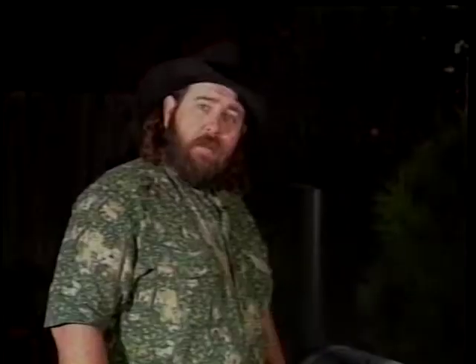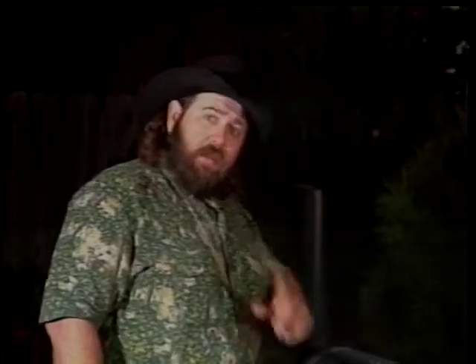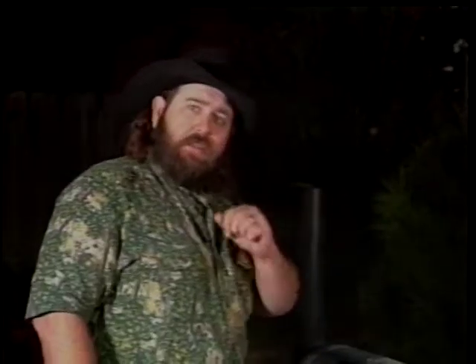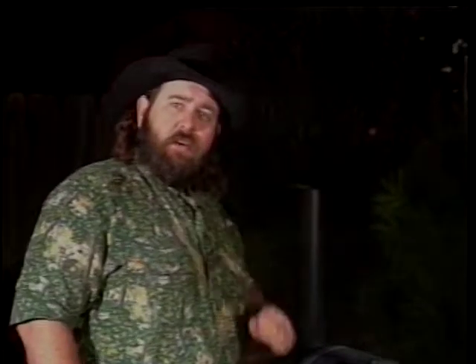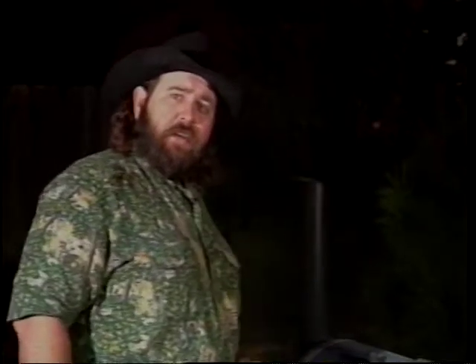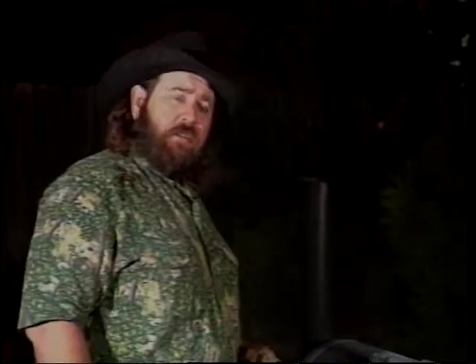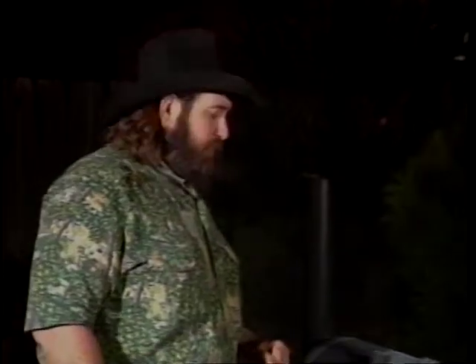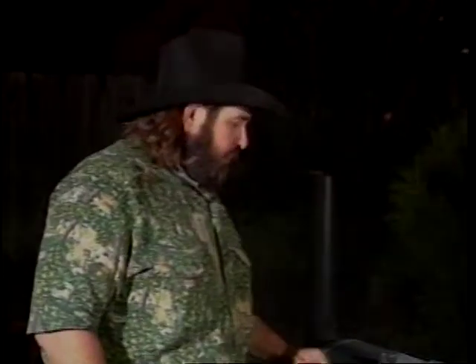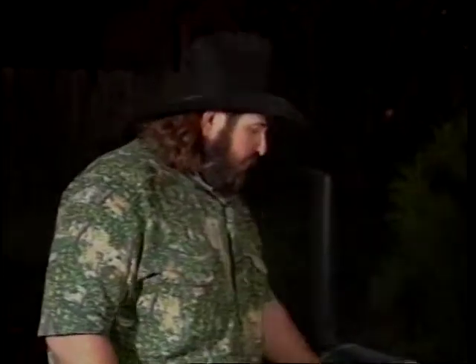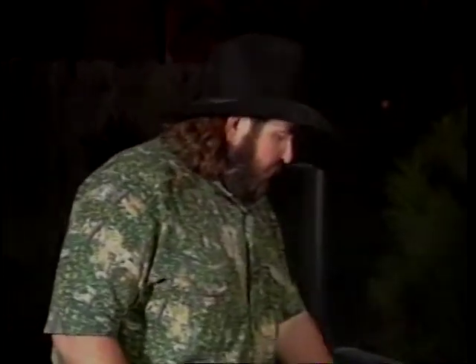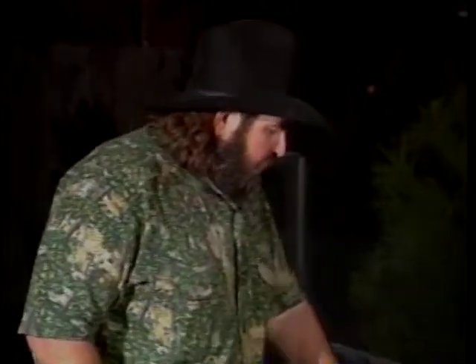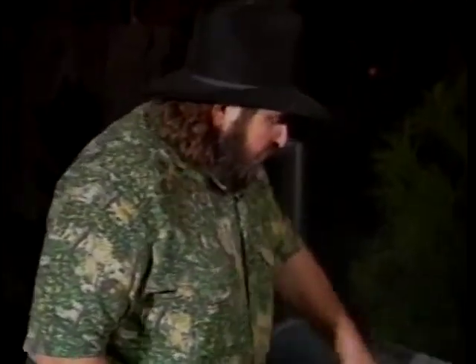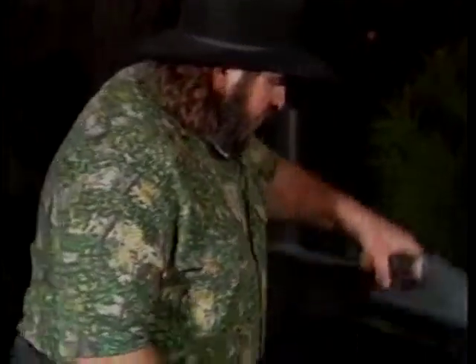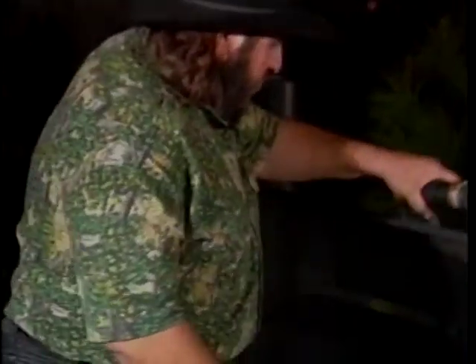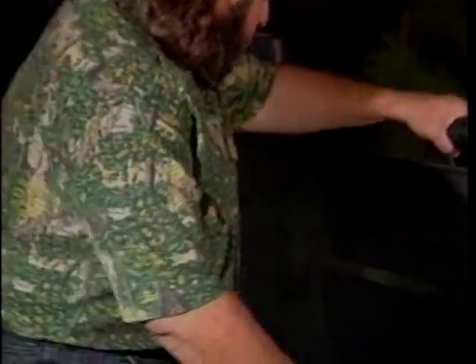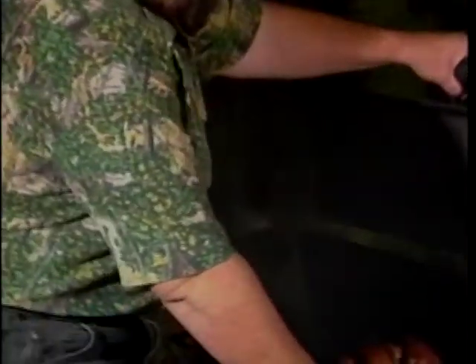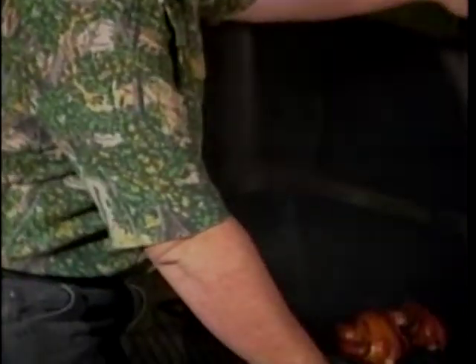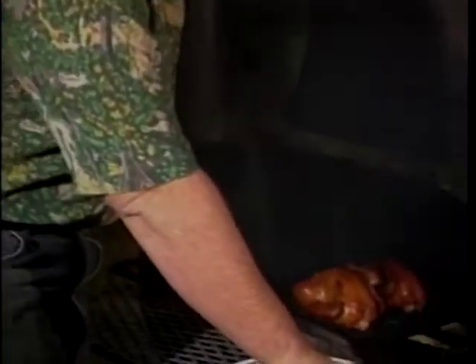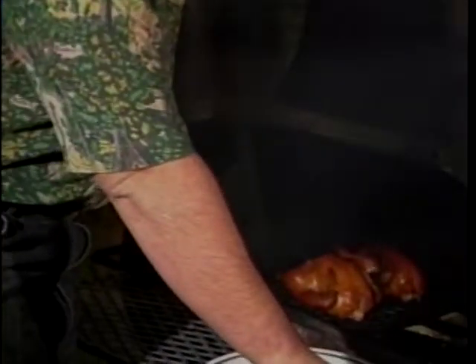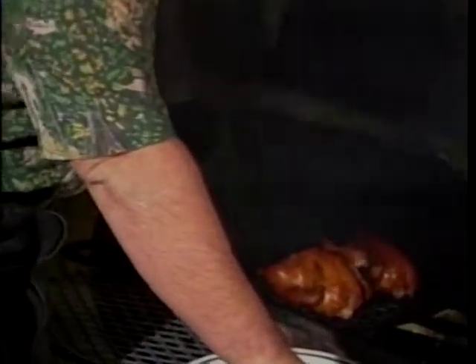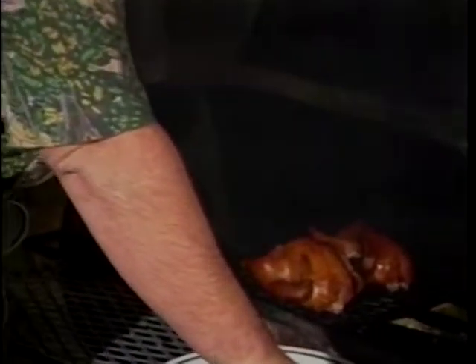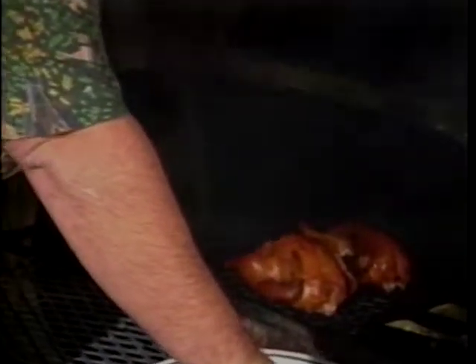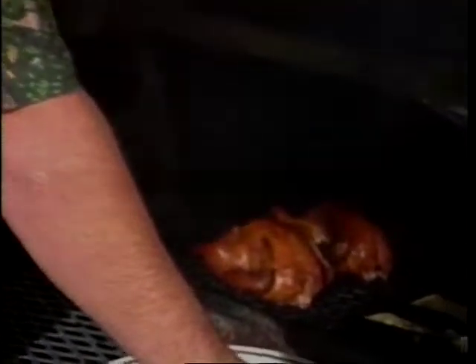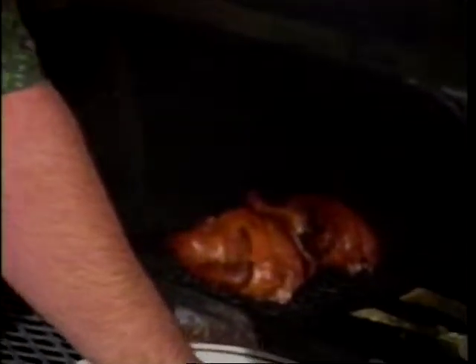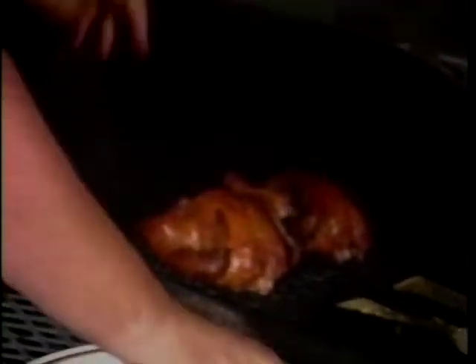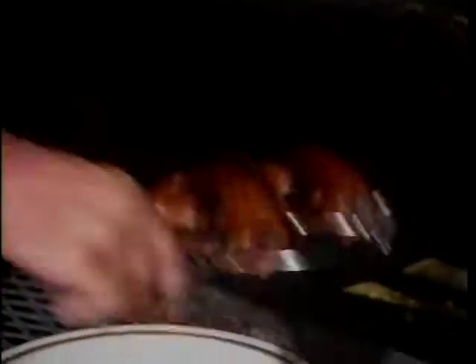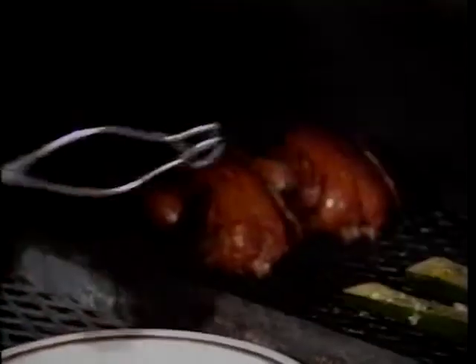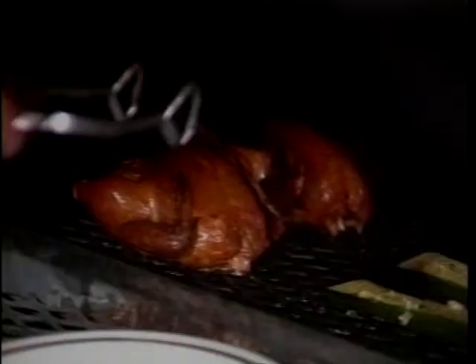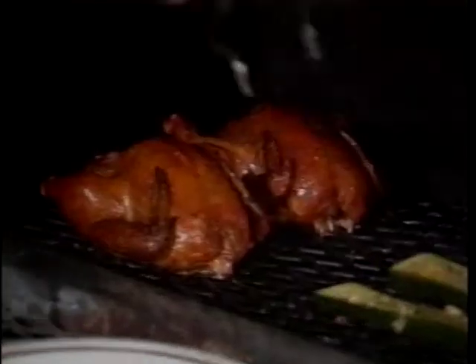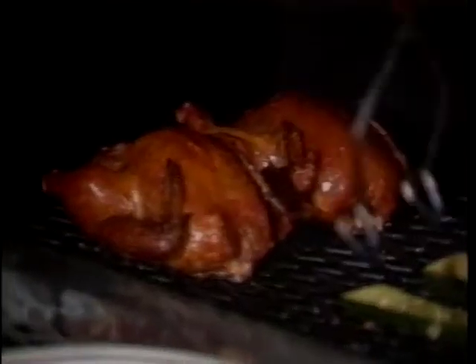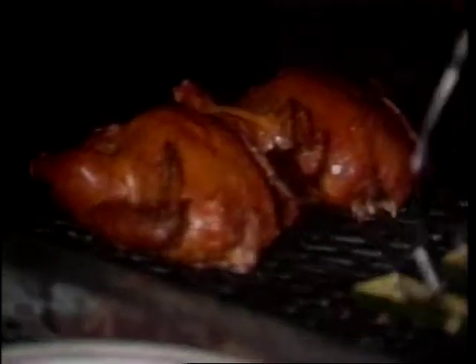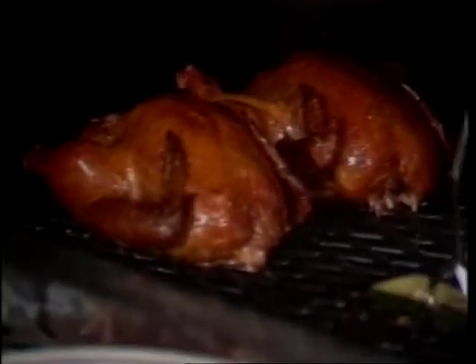Let's see how our hens are doing. The hens look cooked, zucchini looks good.